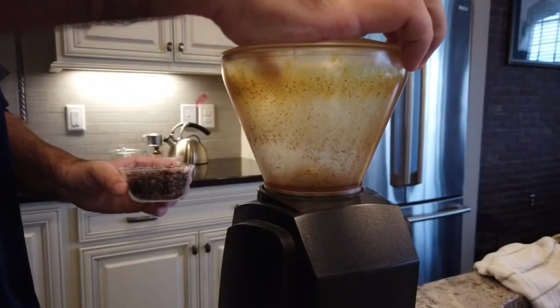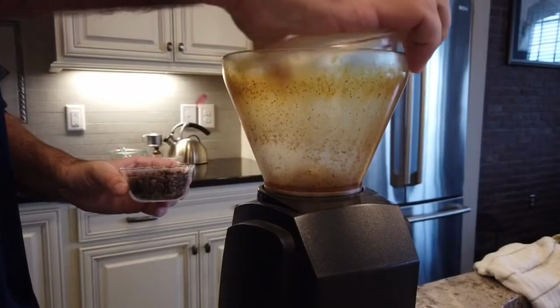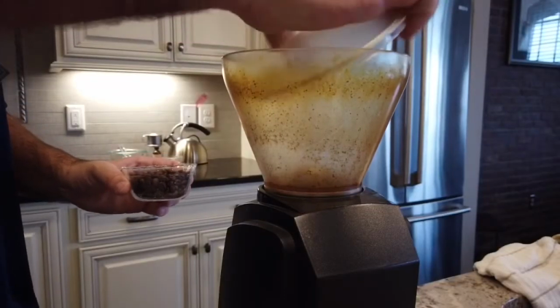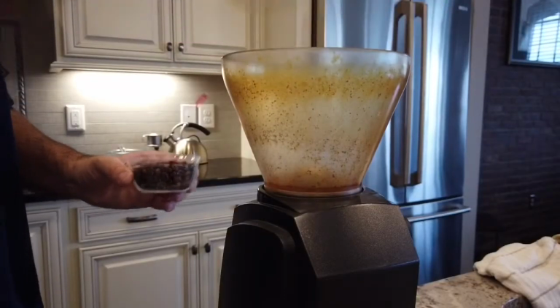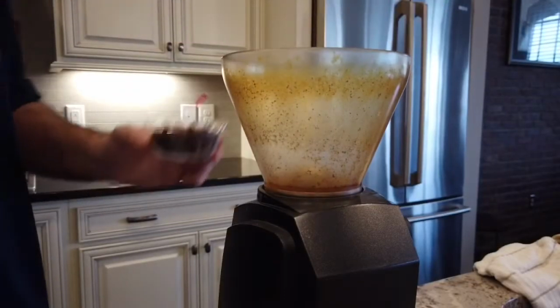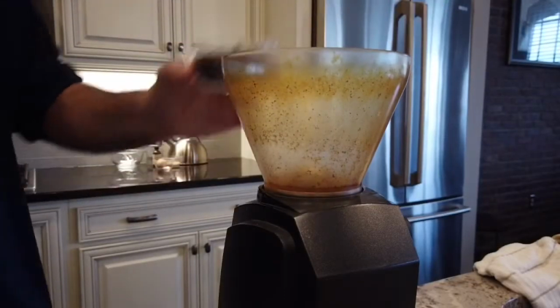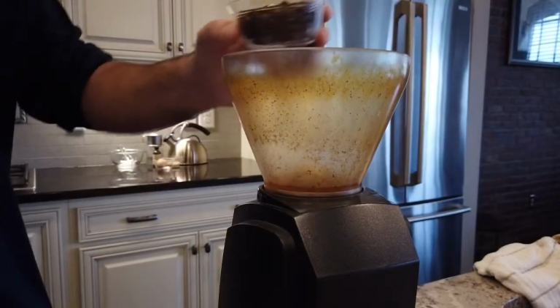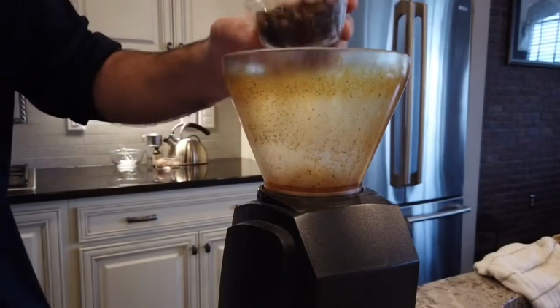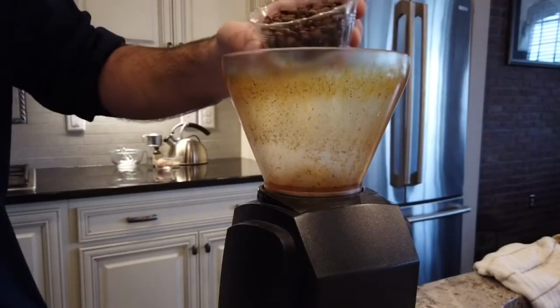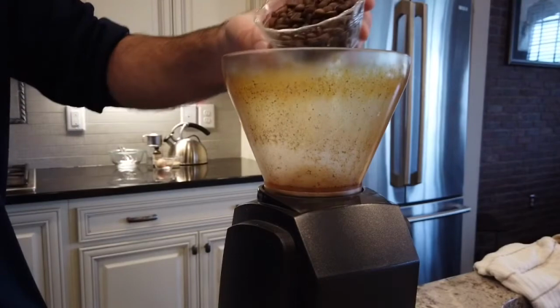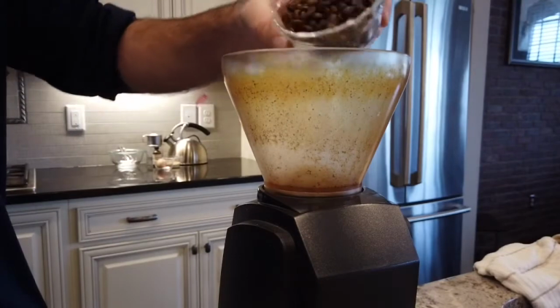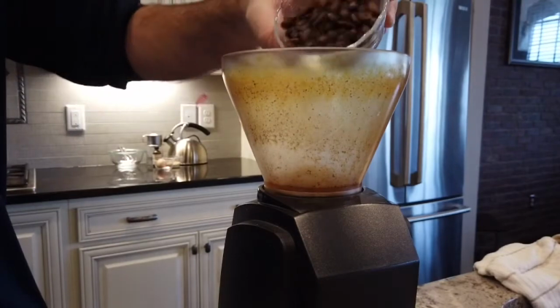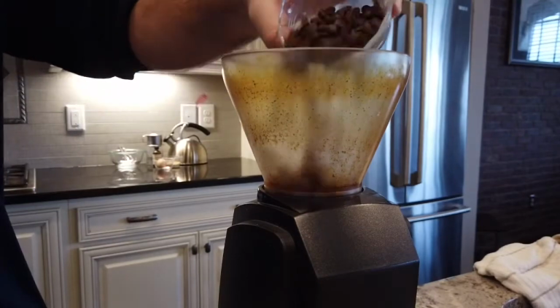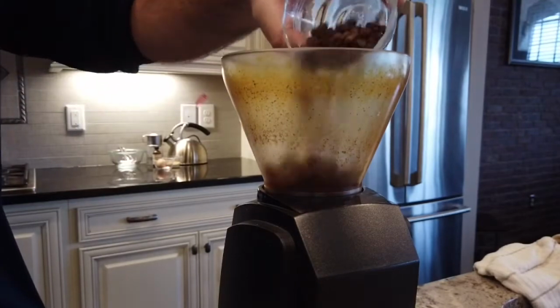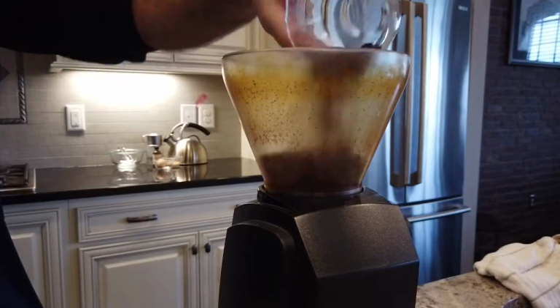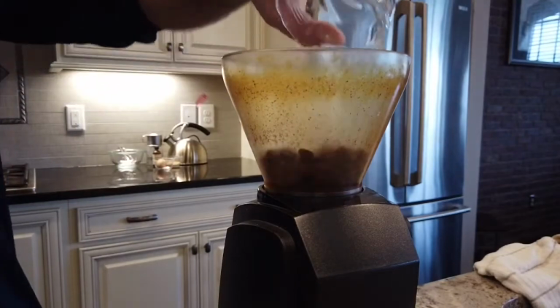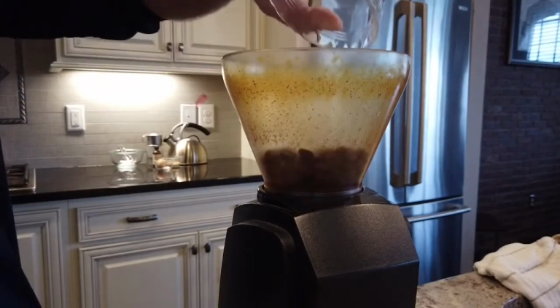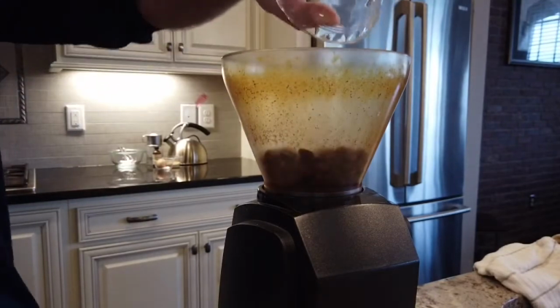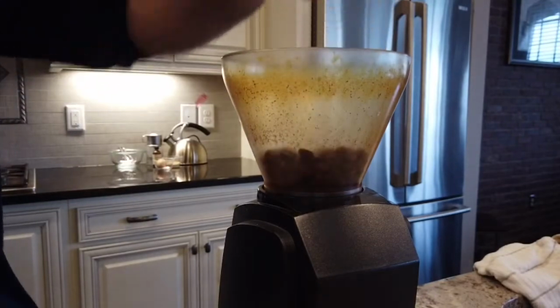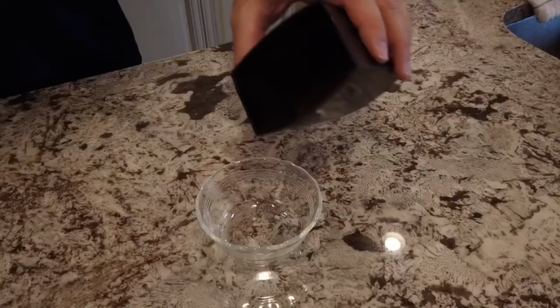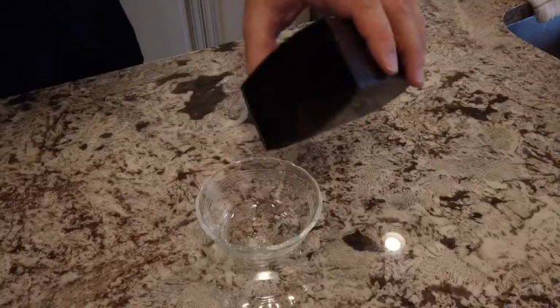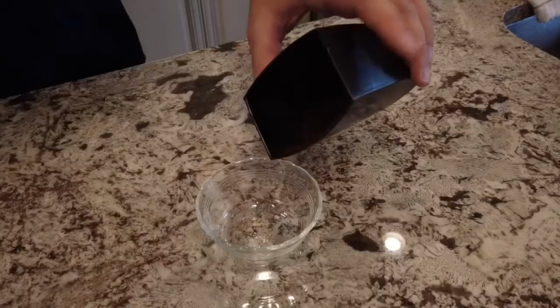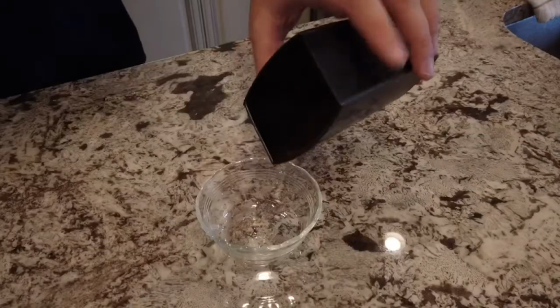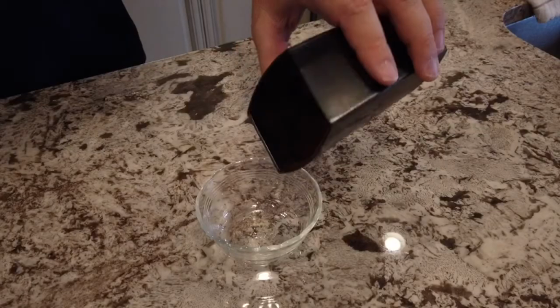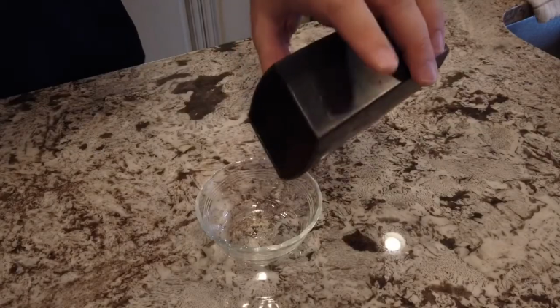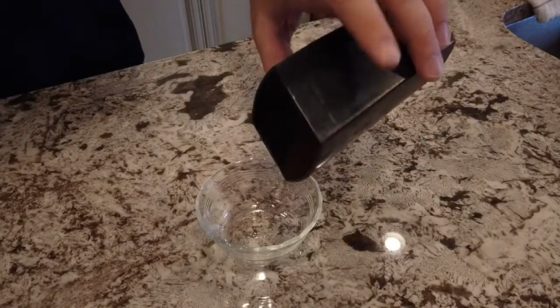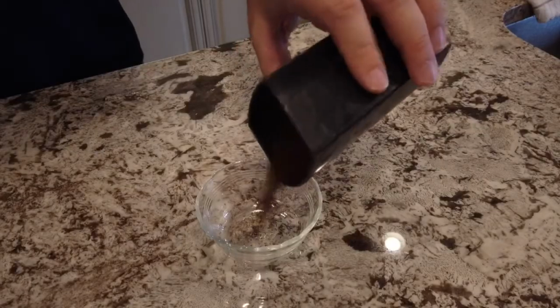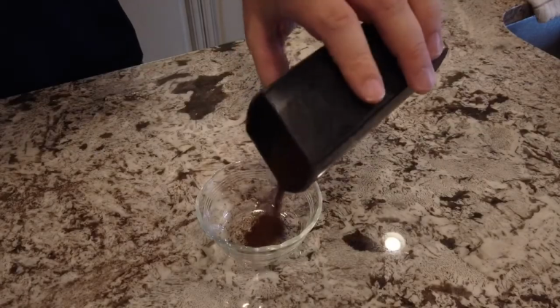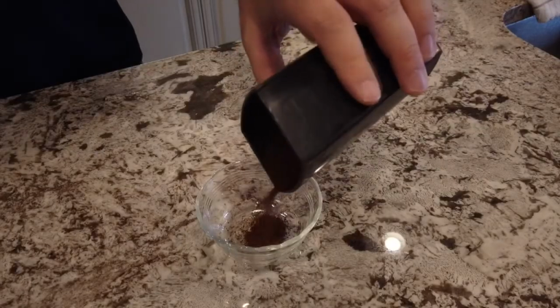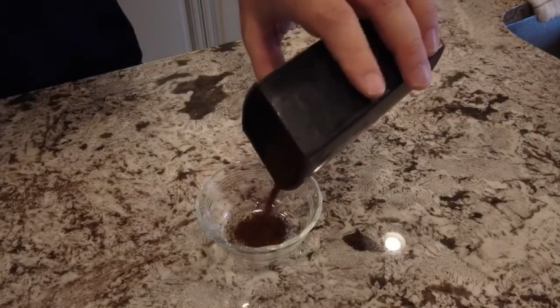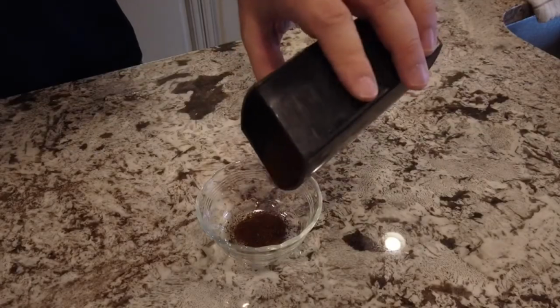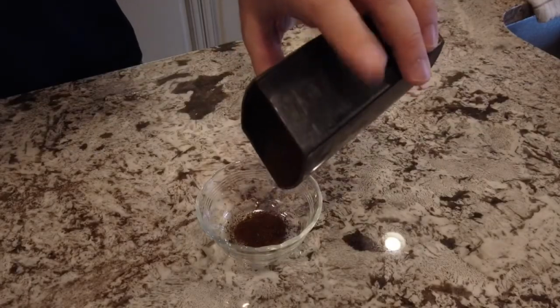This is a burr grinder. You can set it to your finest burr and whizz it up.